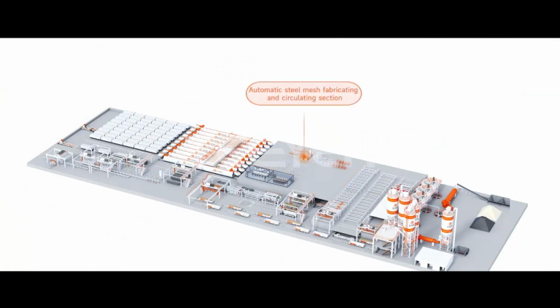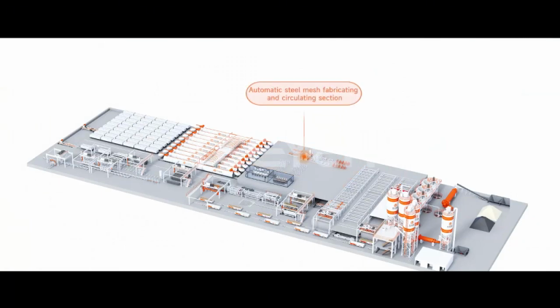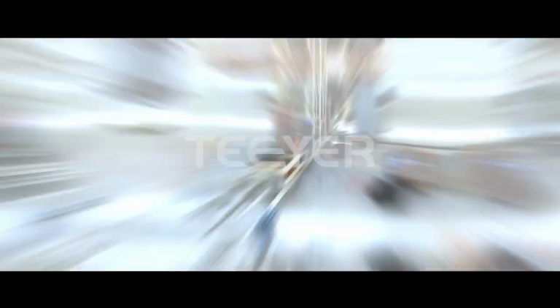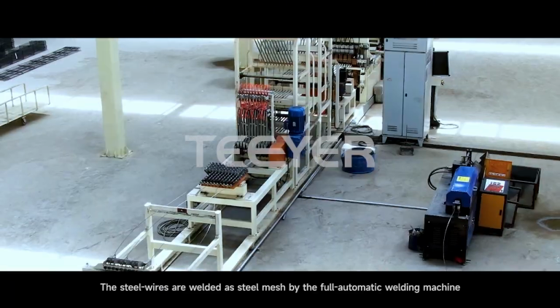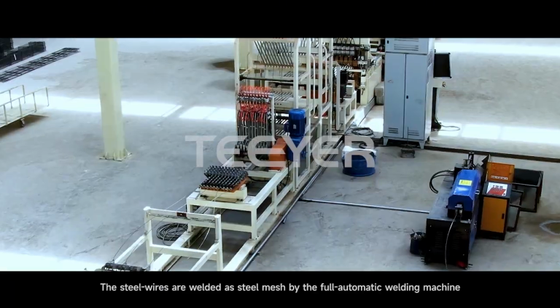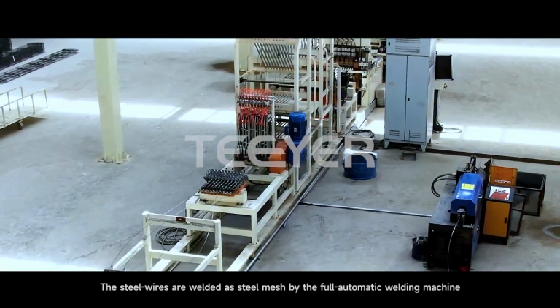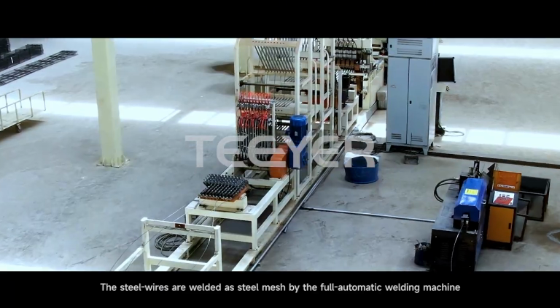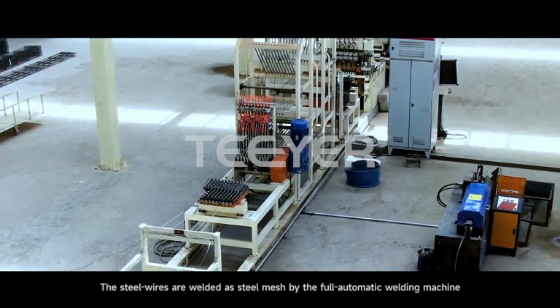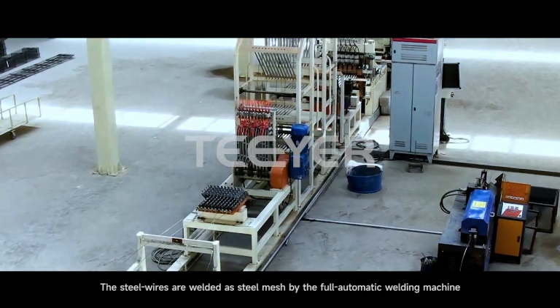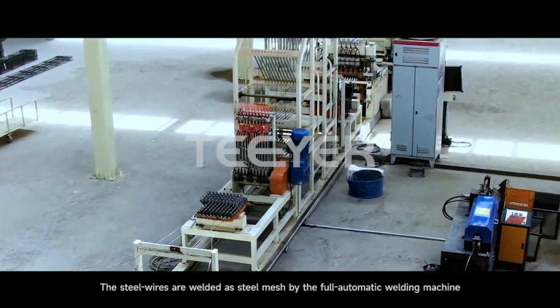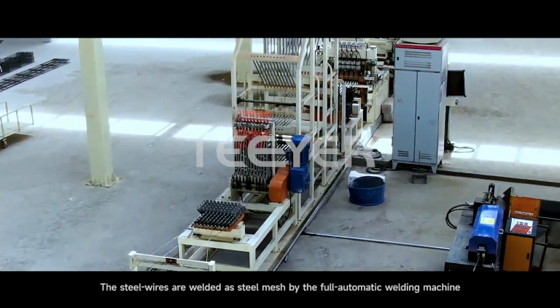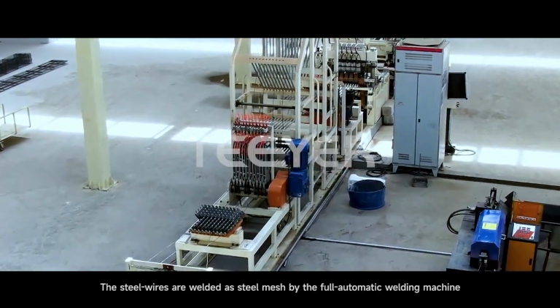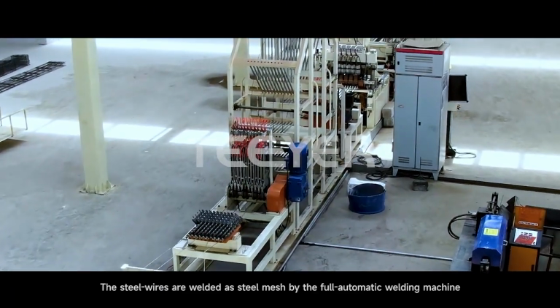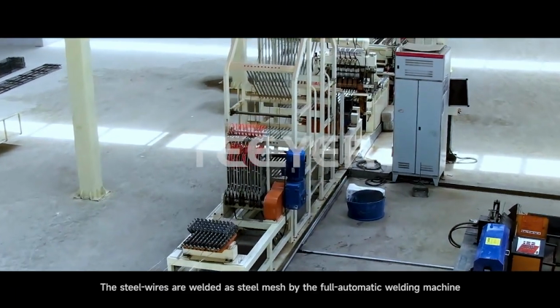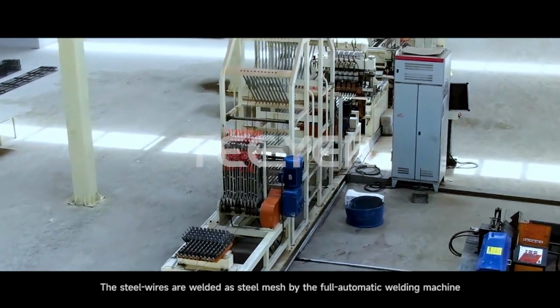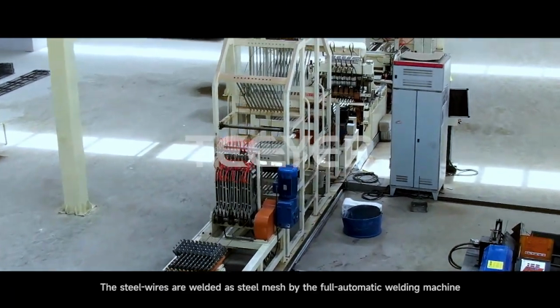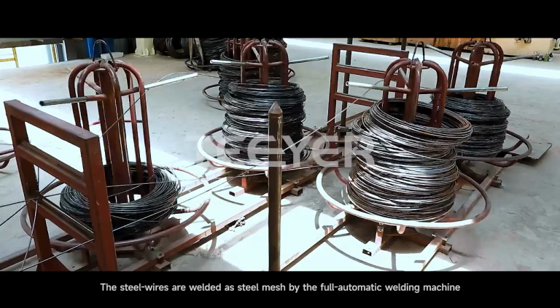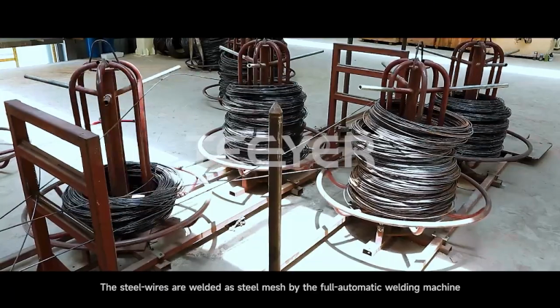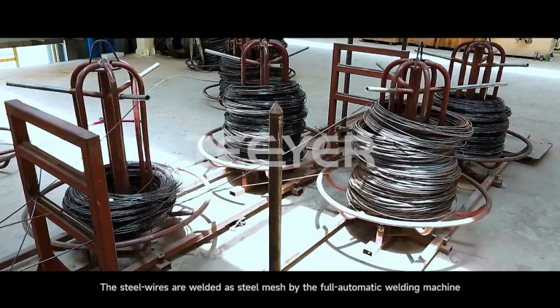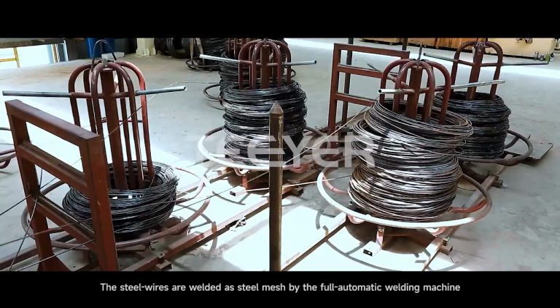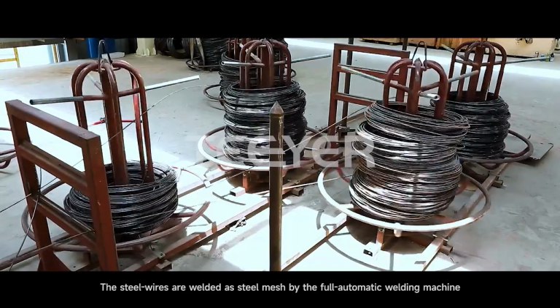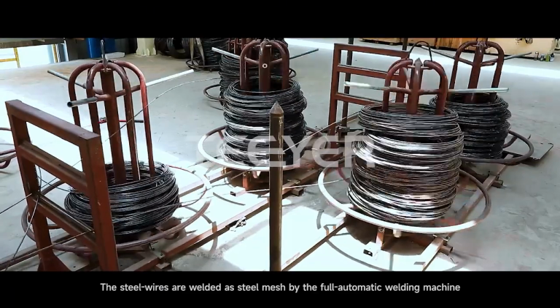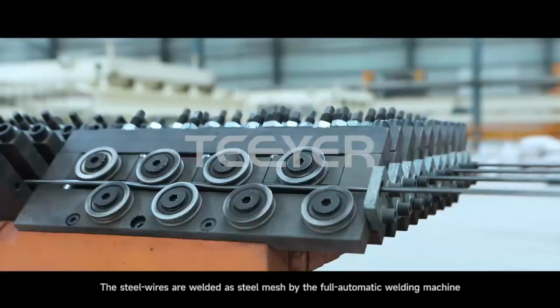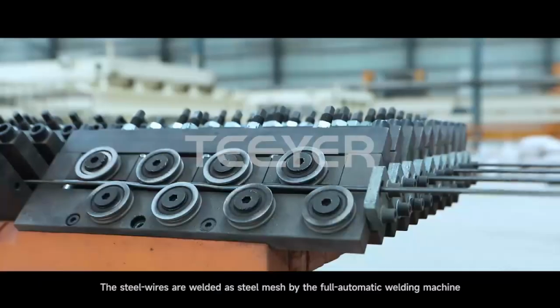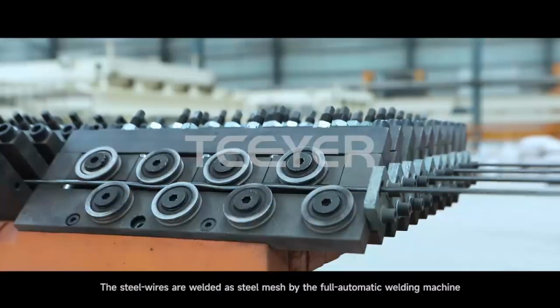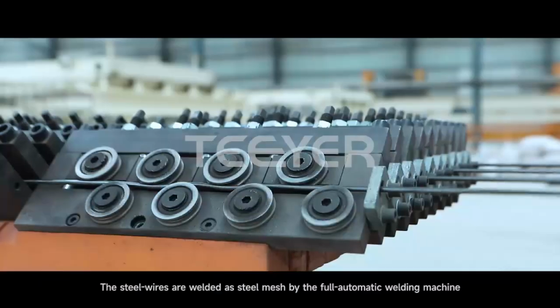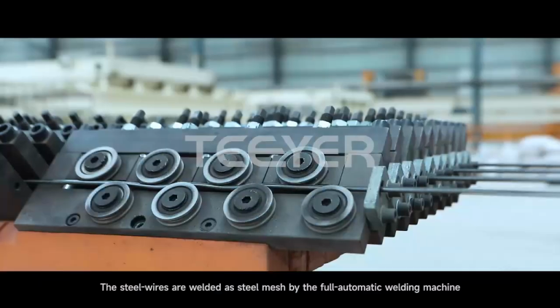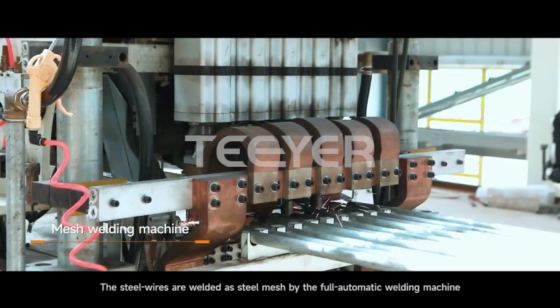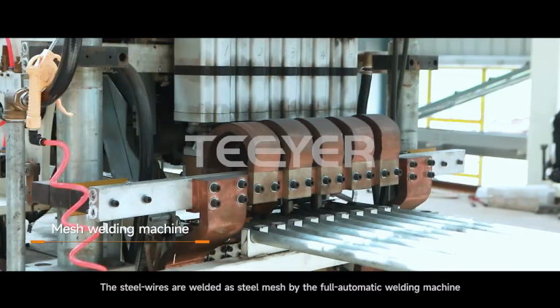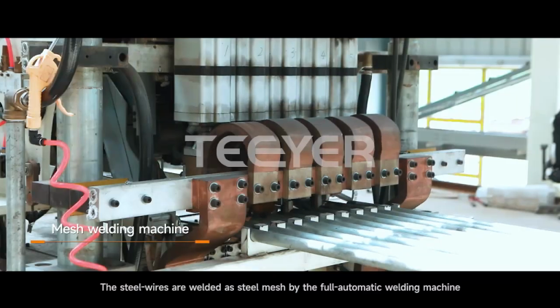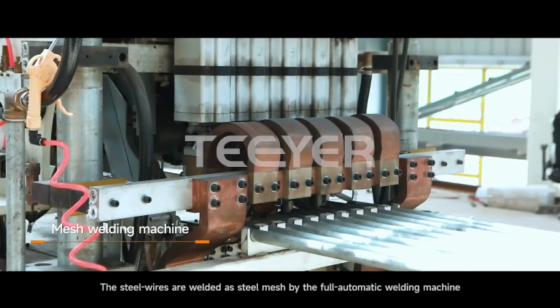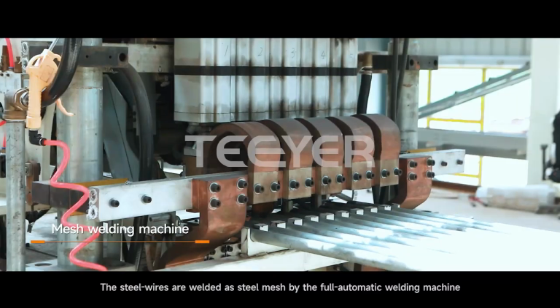The steel wires are welded as steel mesh by the full automatic welding machine.